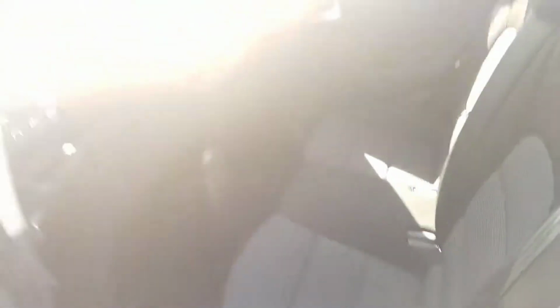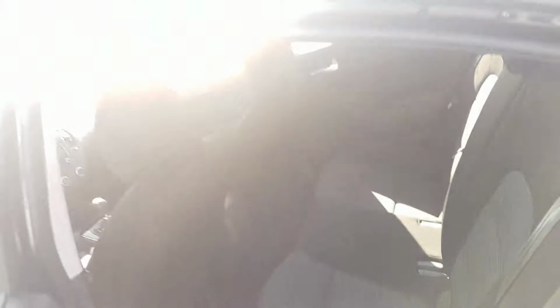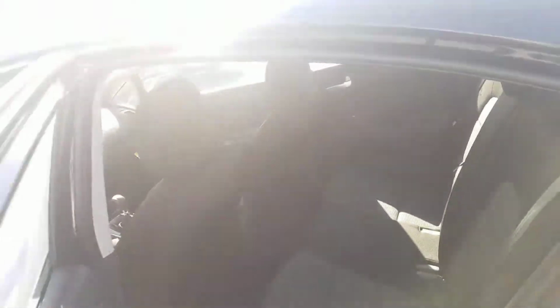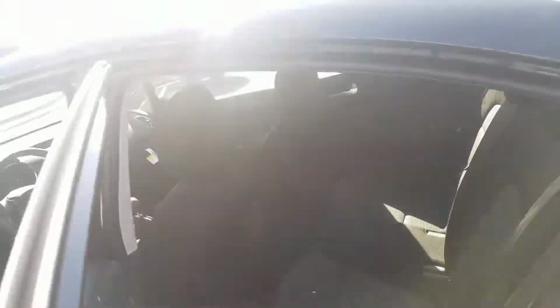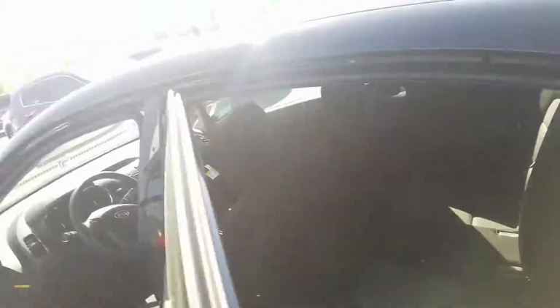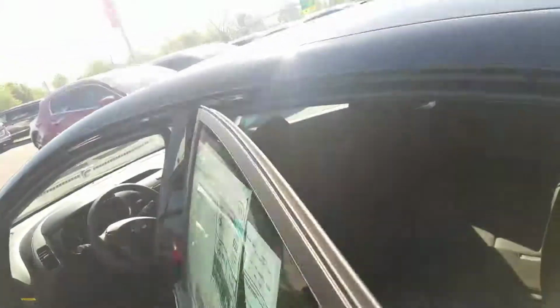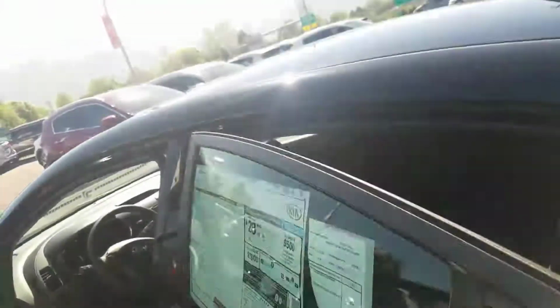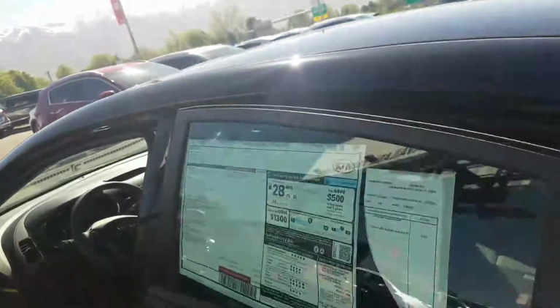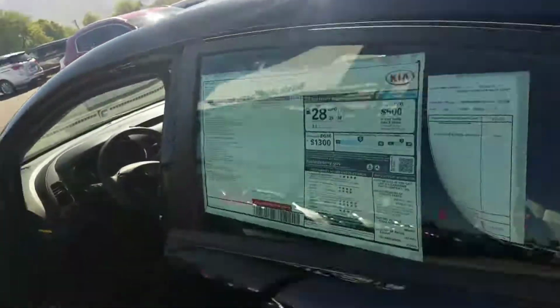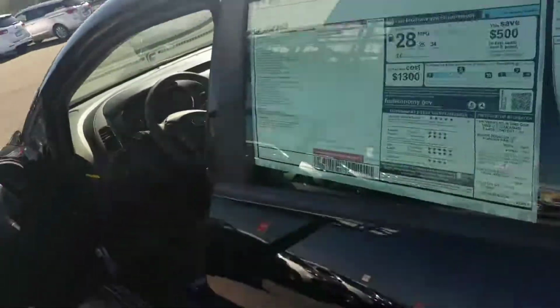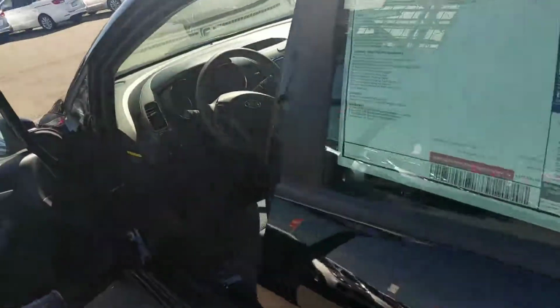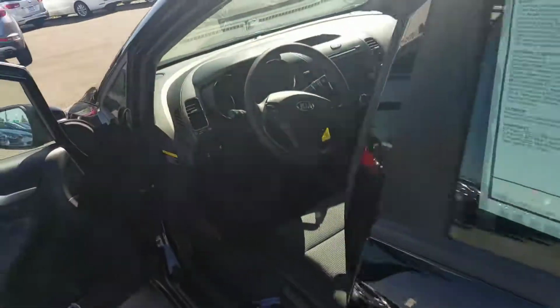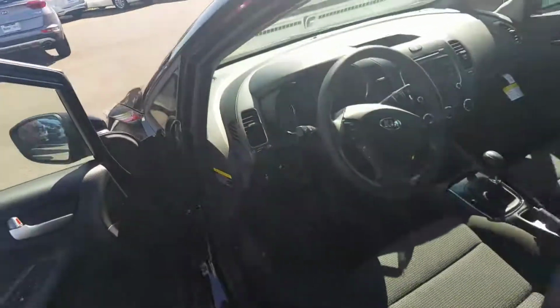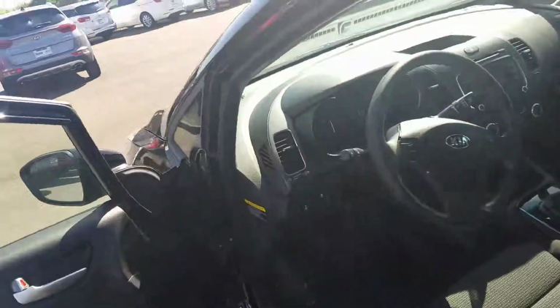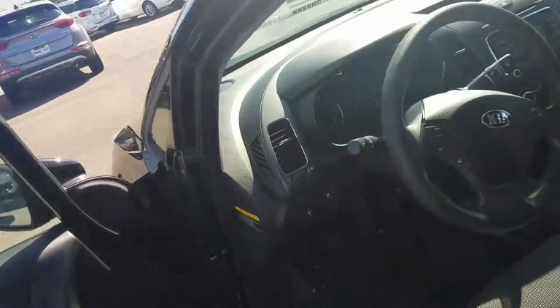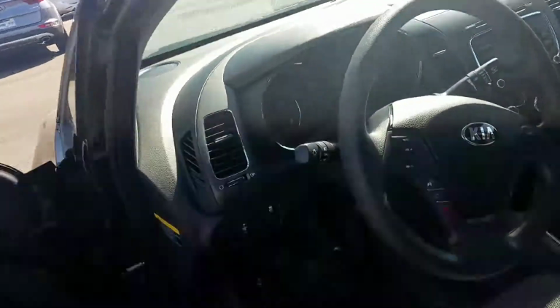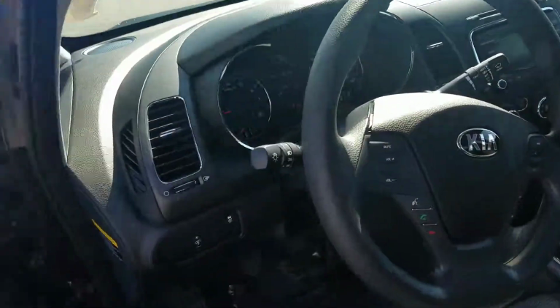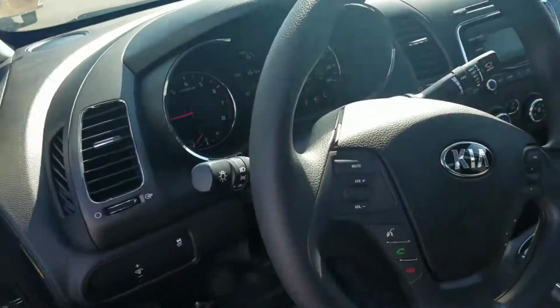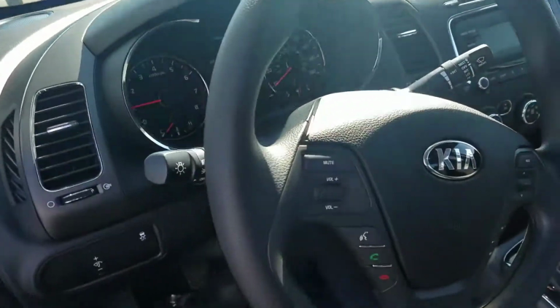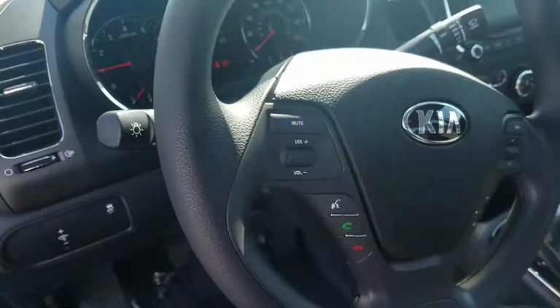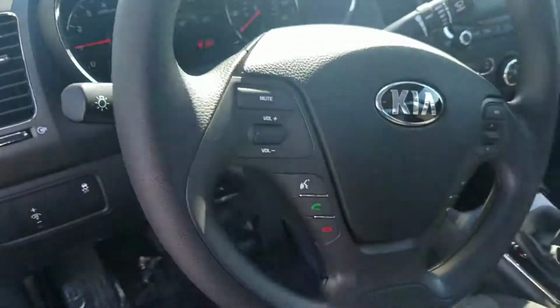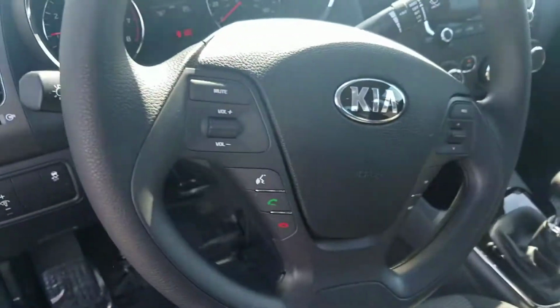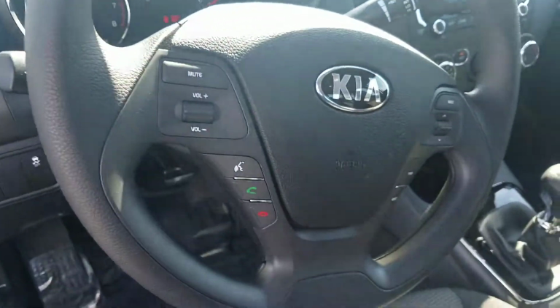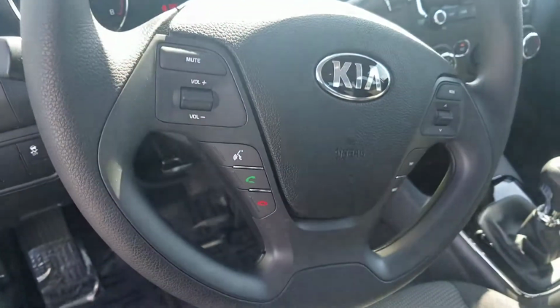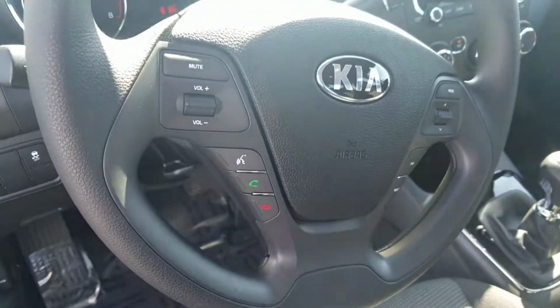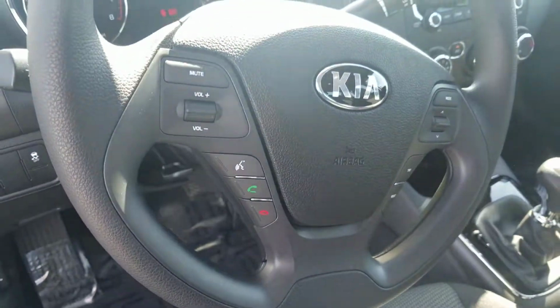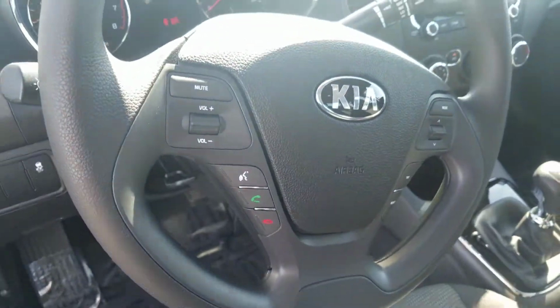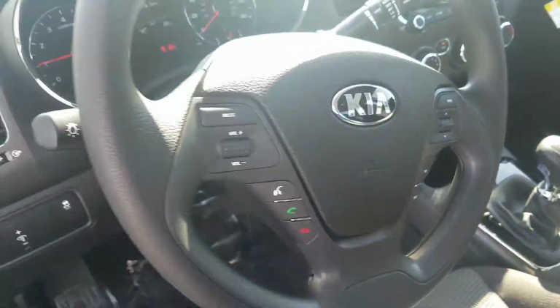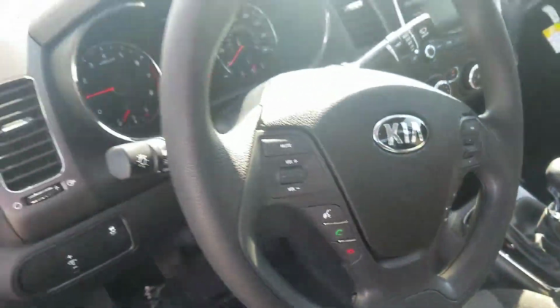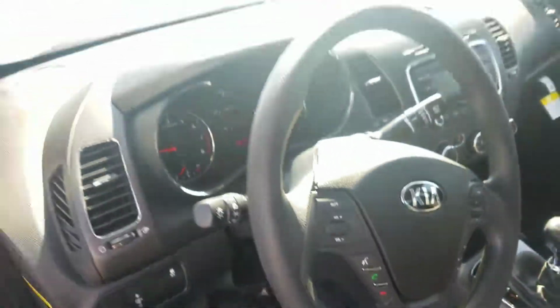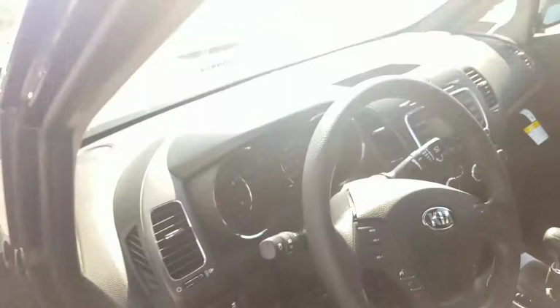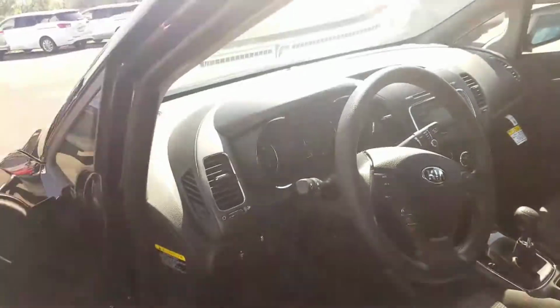You do get Bluetooth controls that come standard, right there on the steering wheel.